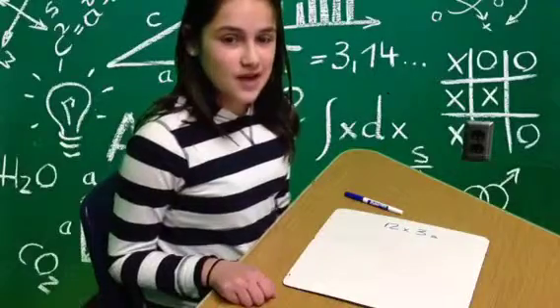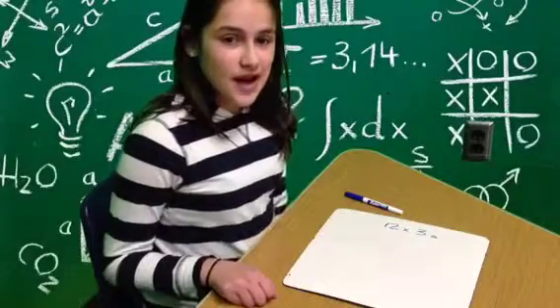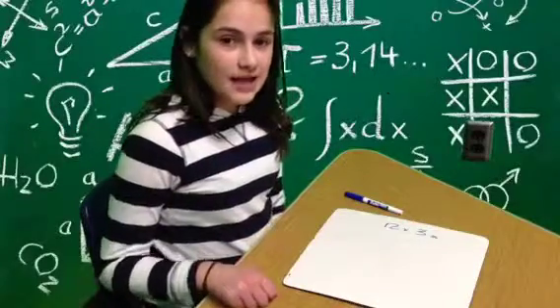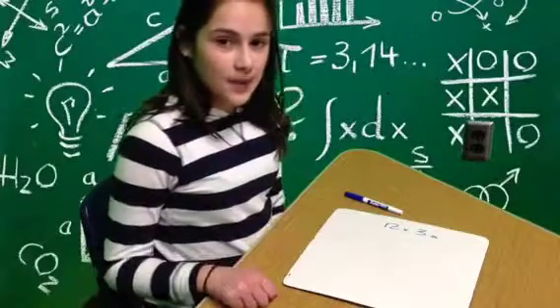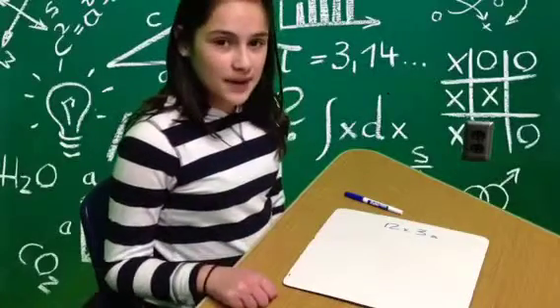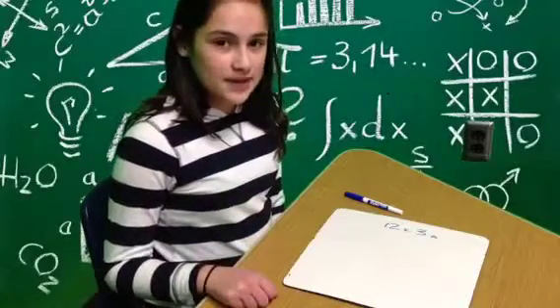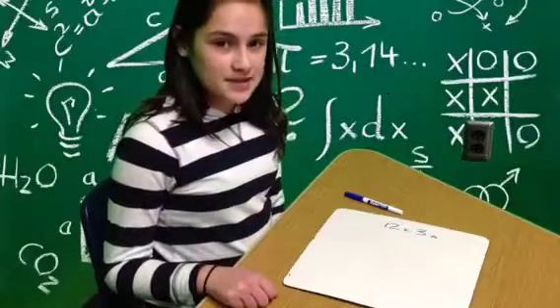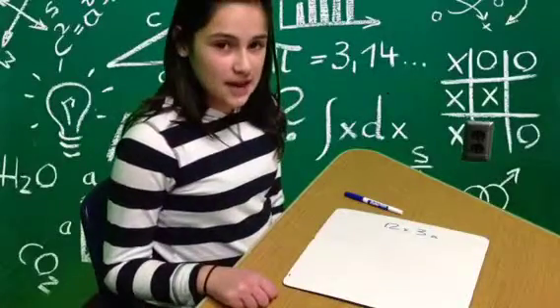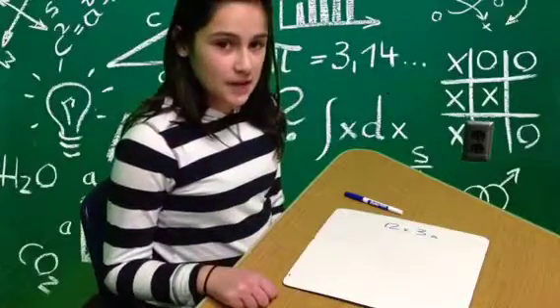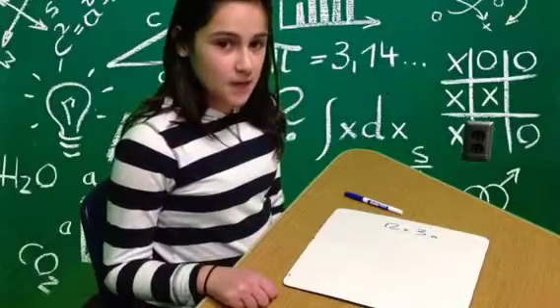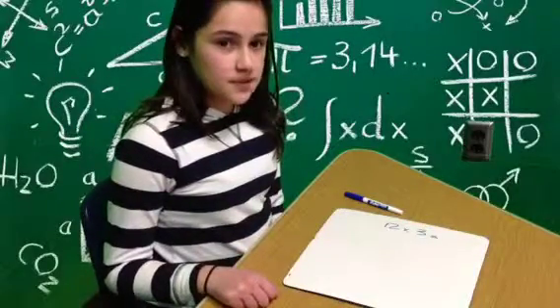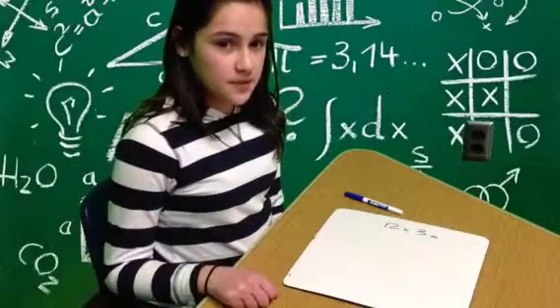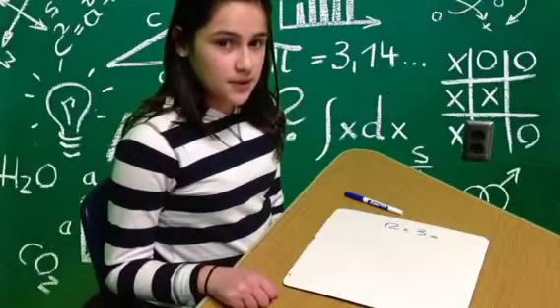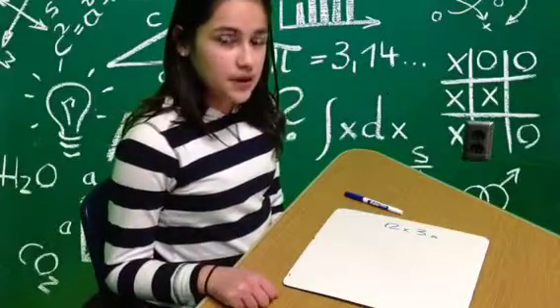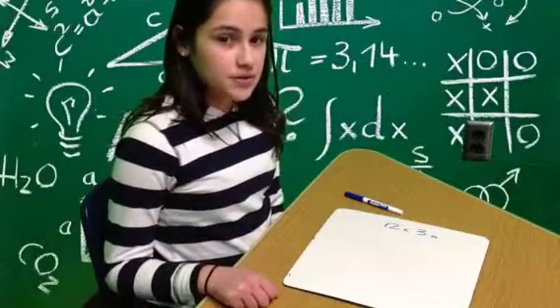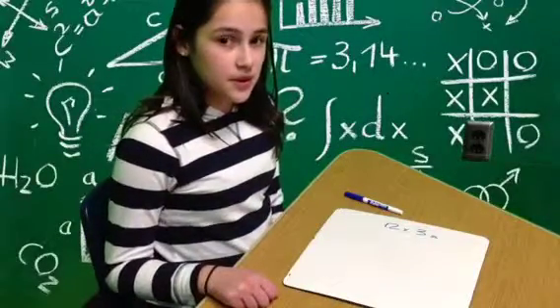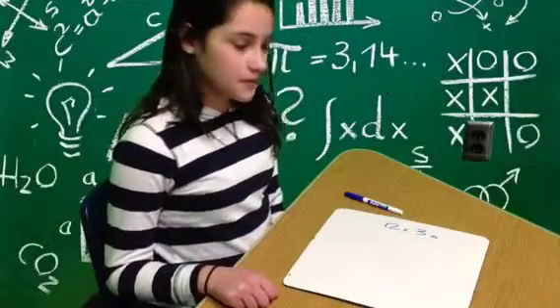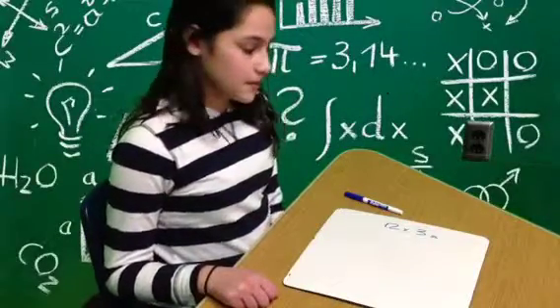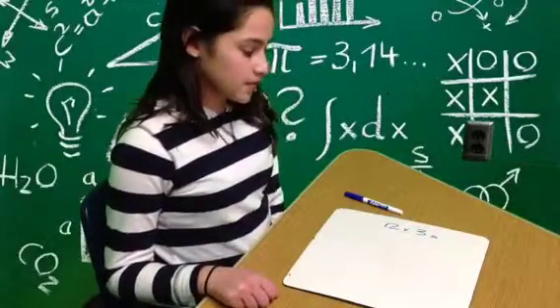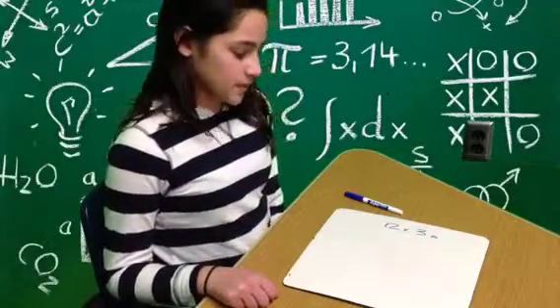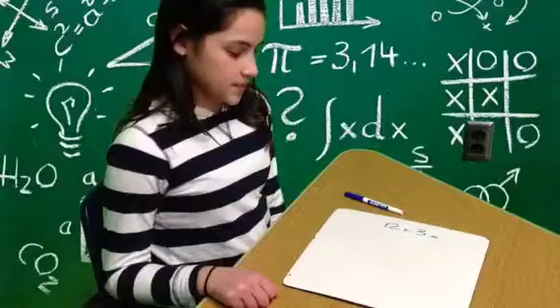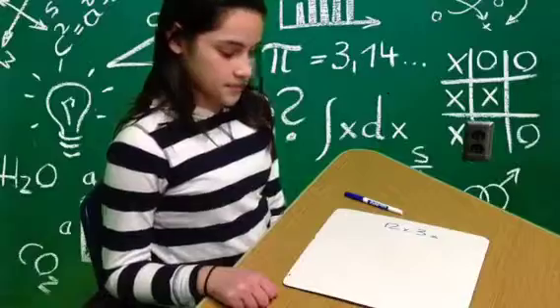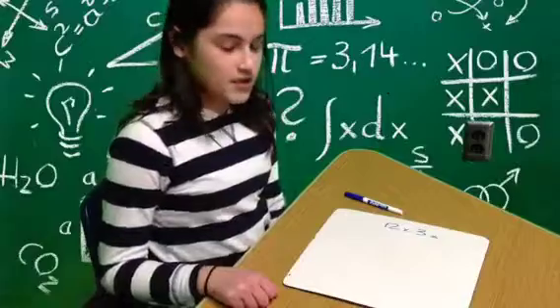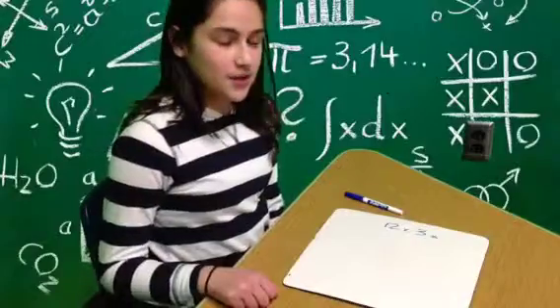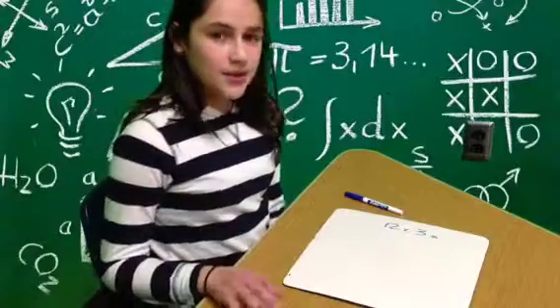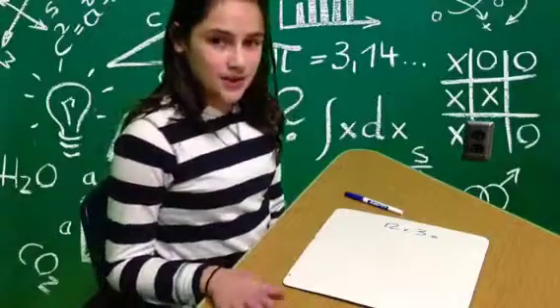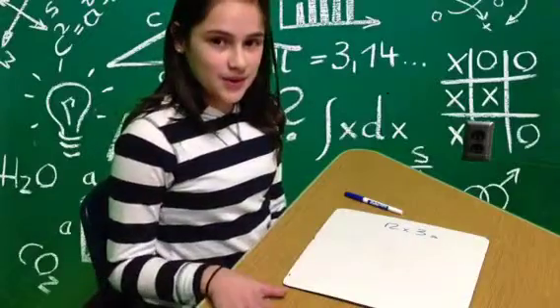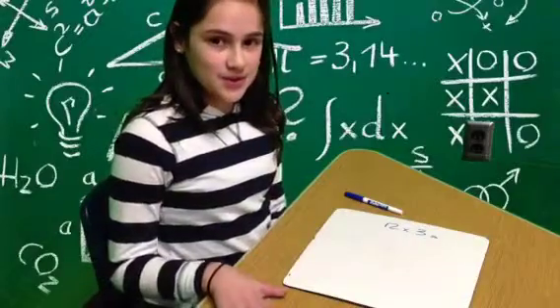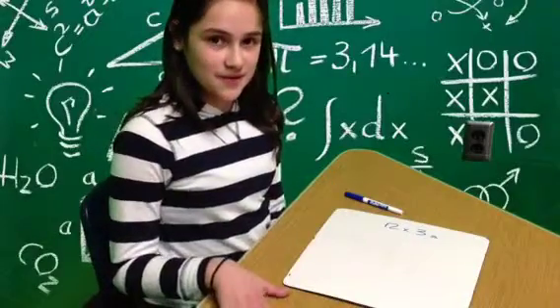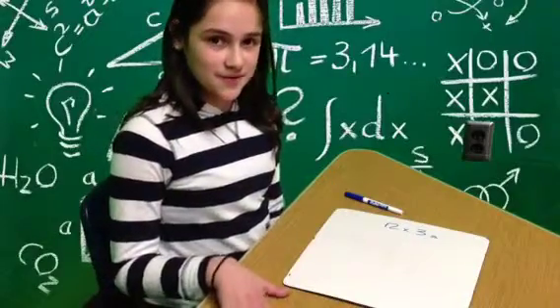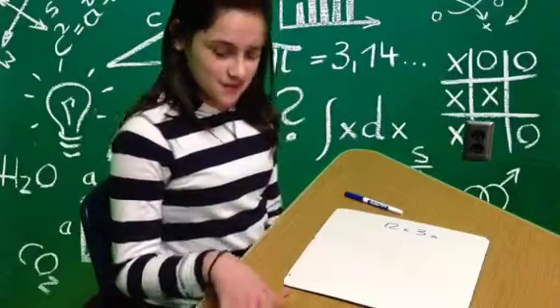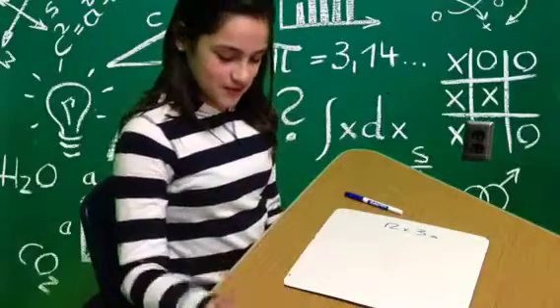Hello, my name is Gabby, and I'll be showing you three rows of twelve.